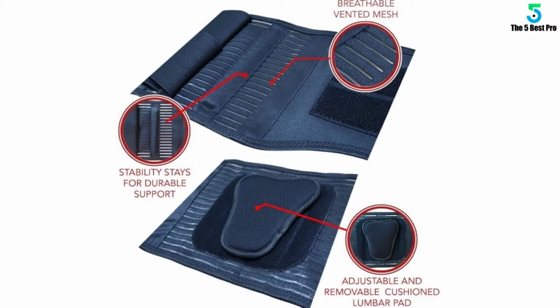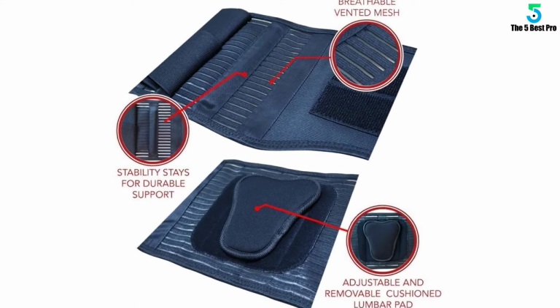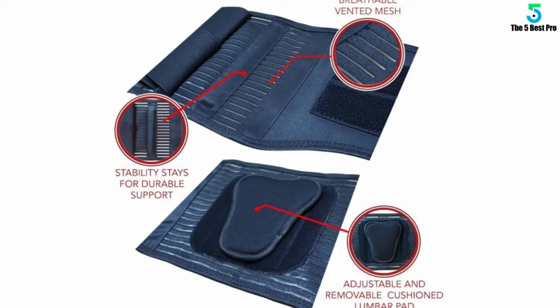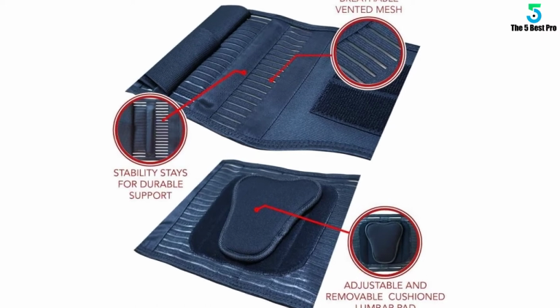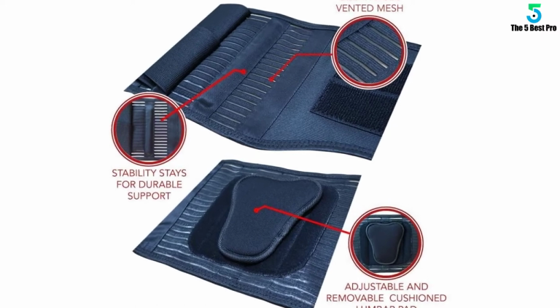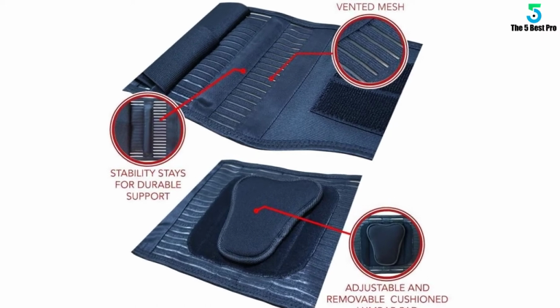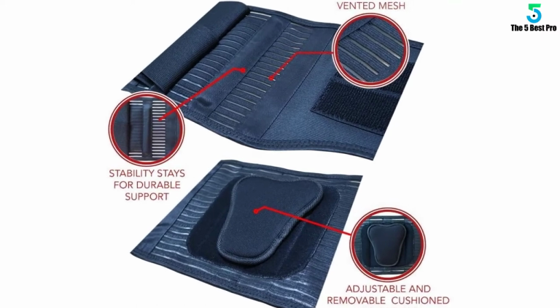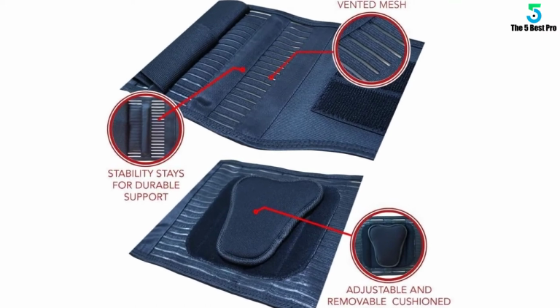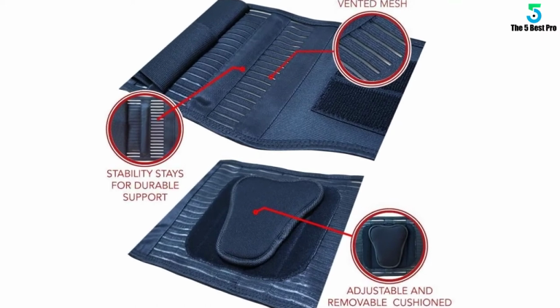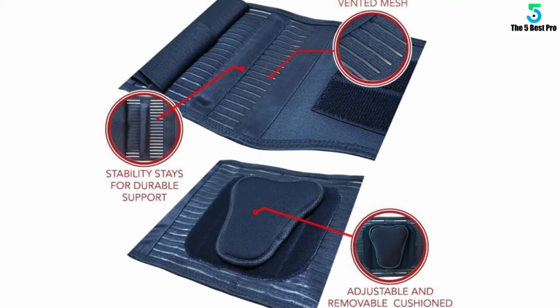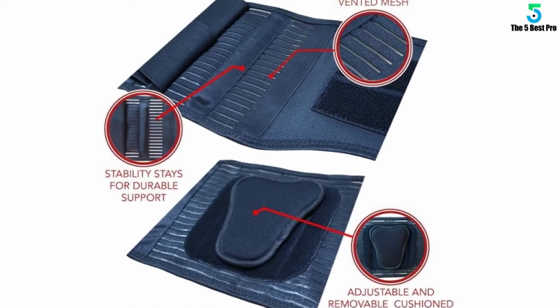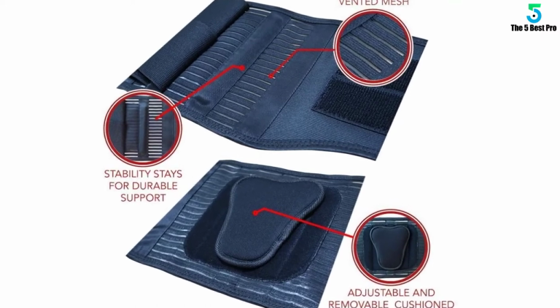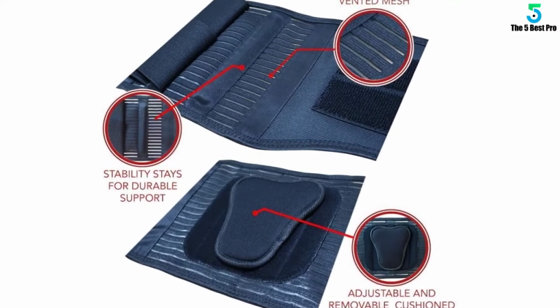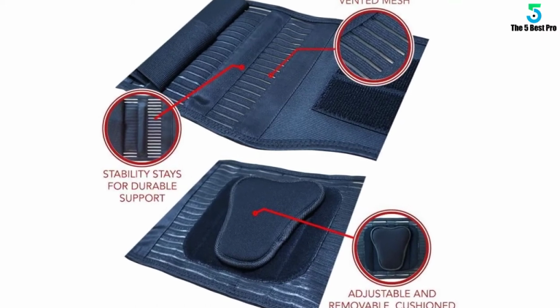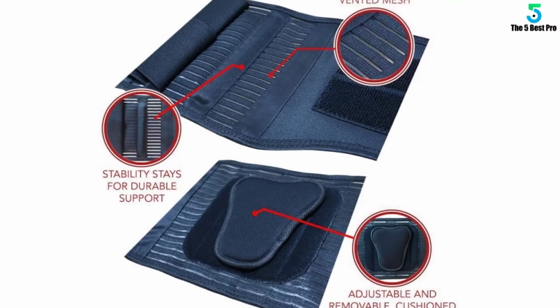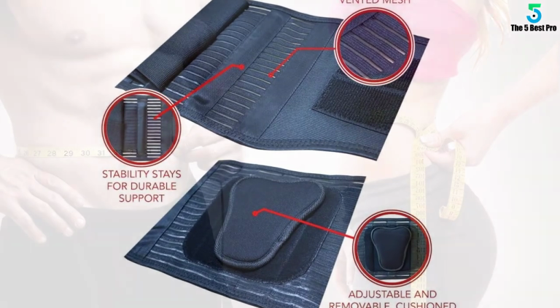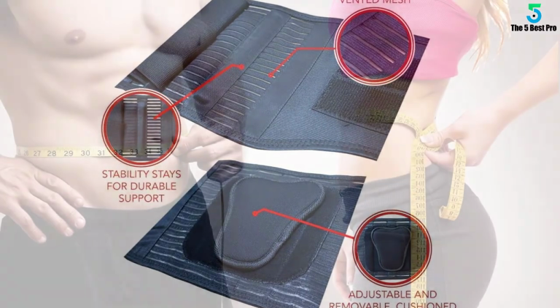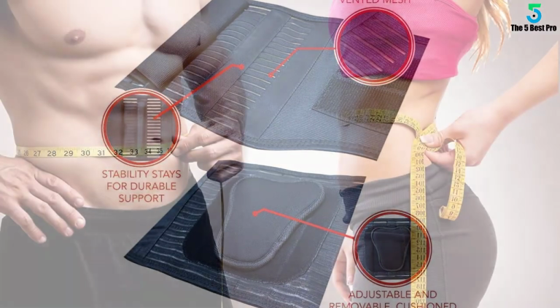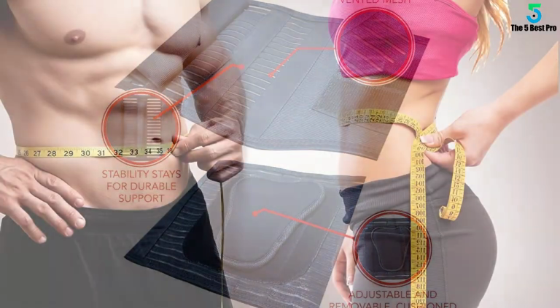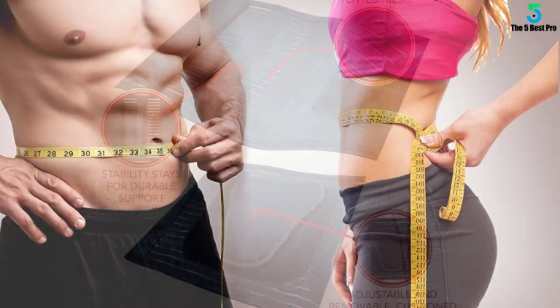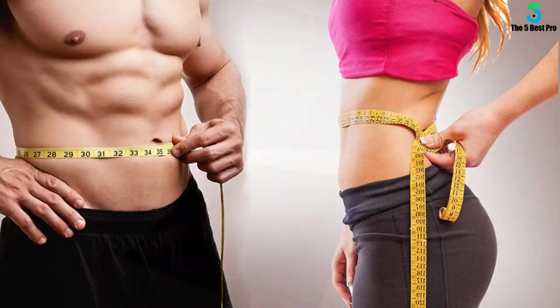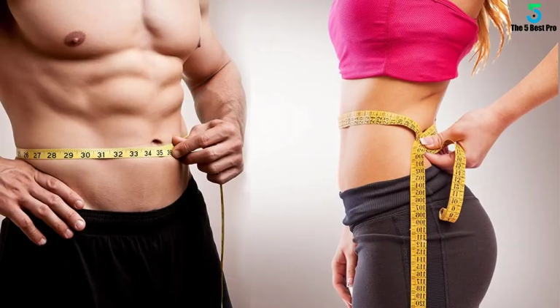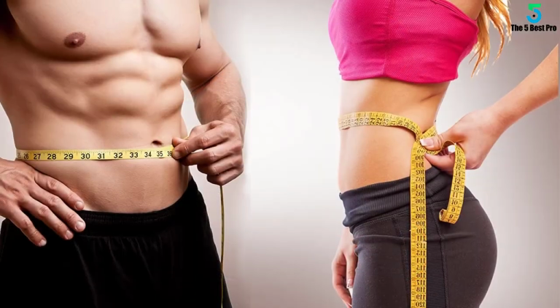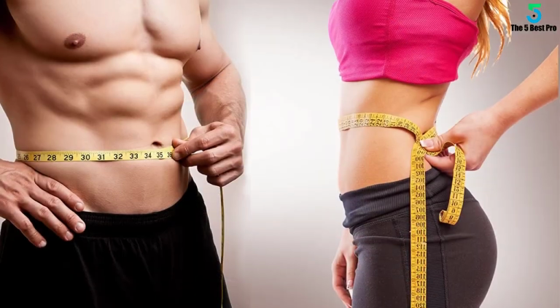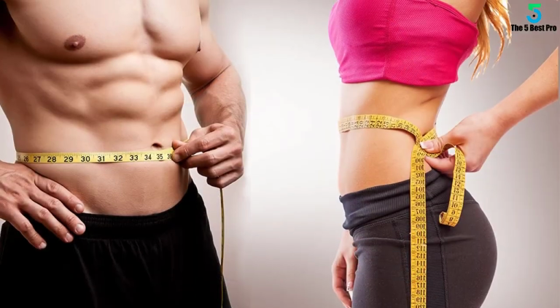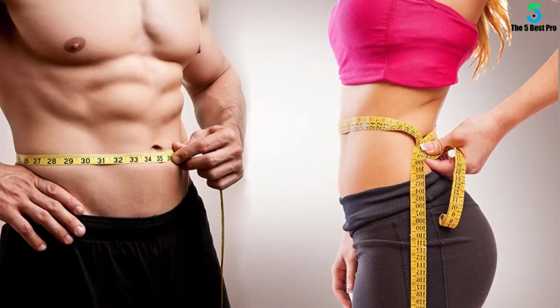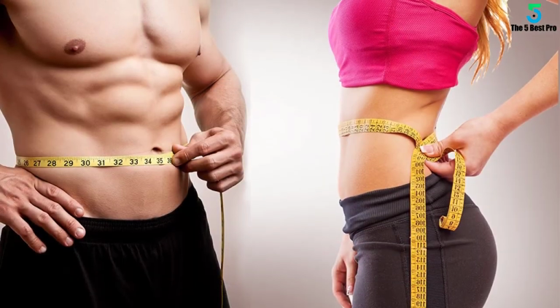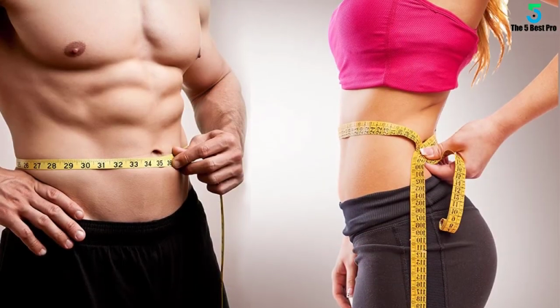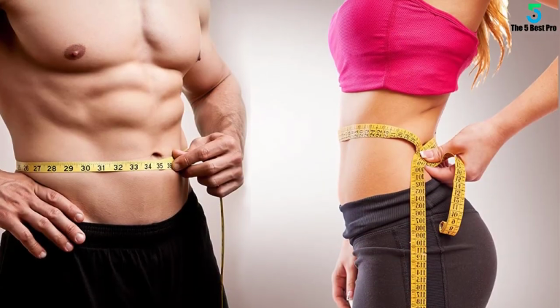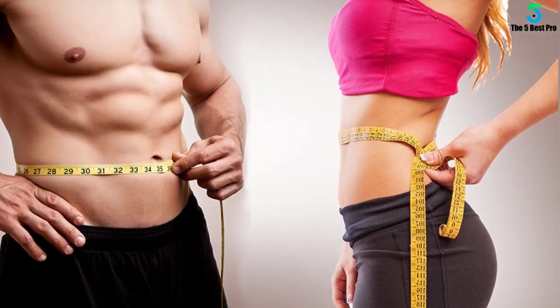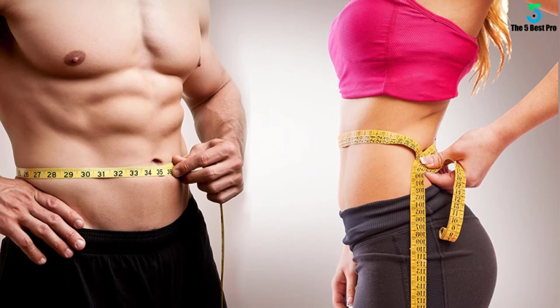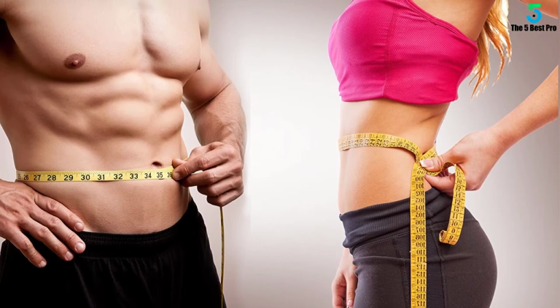This back brace is made up of industrial, durable, and premium material for better longevity.